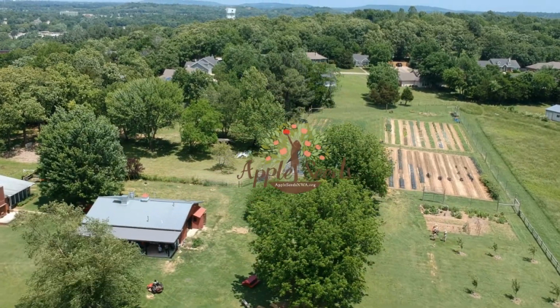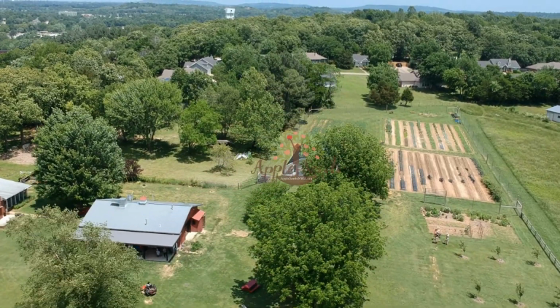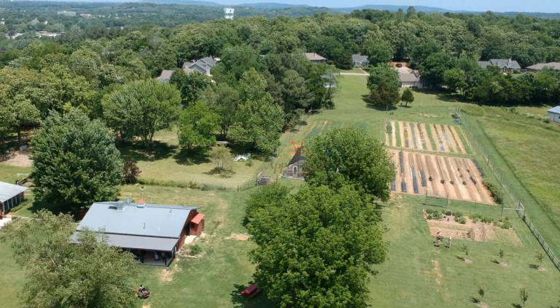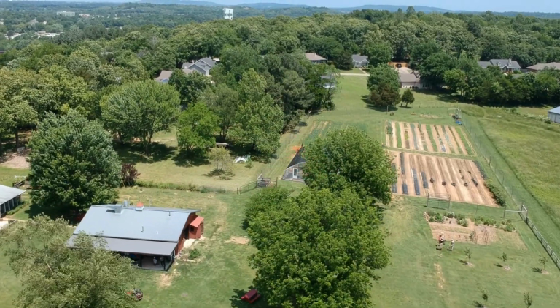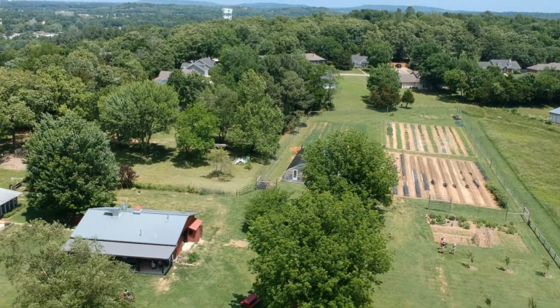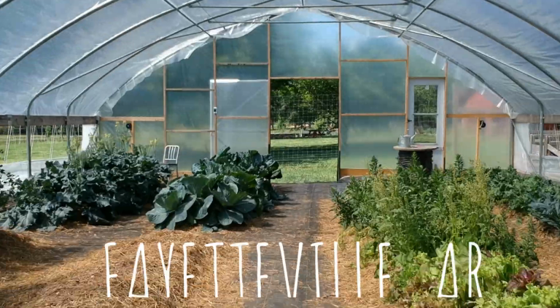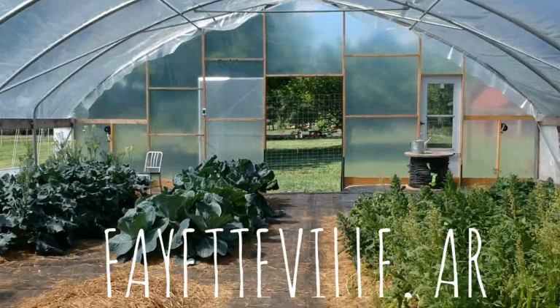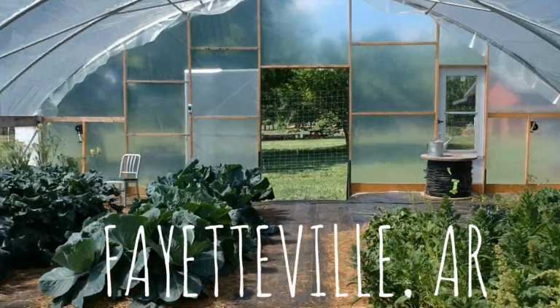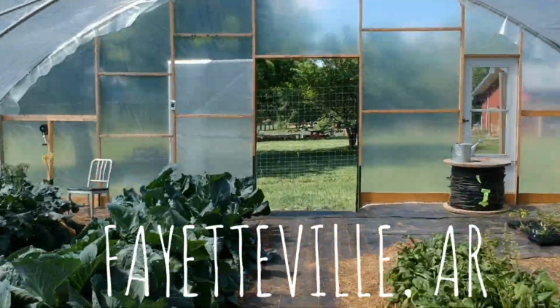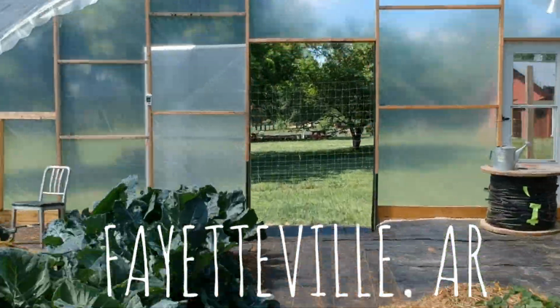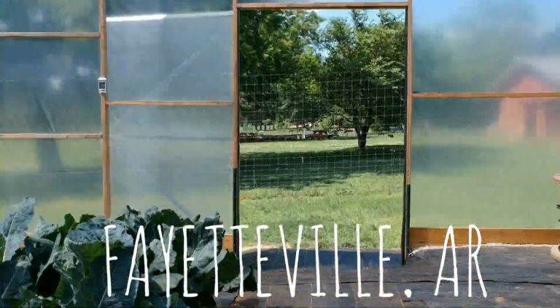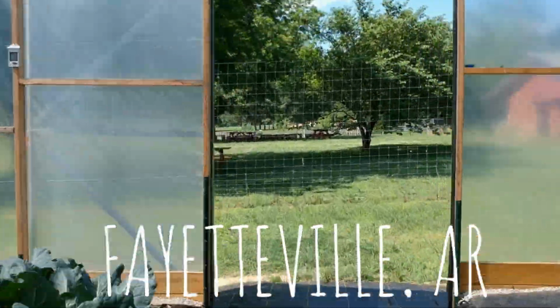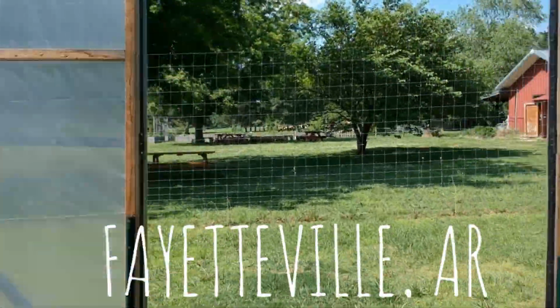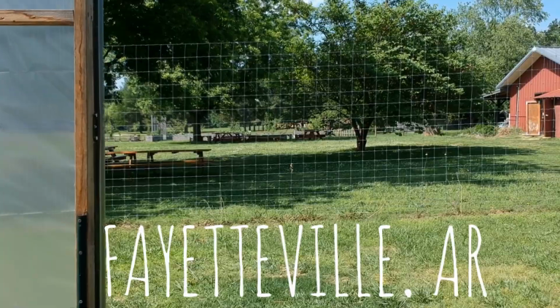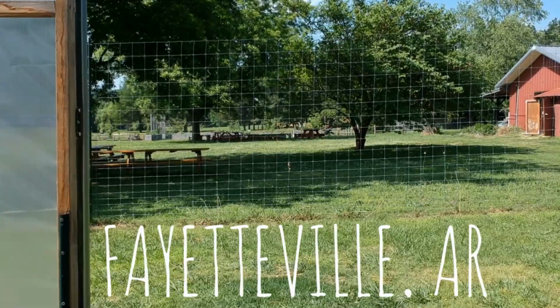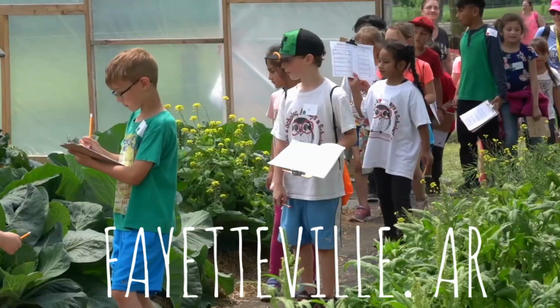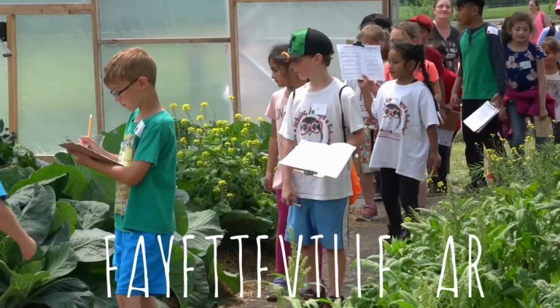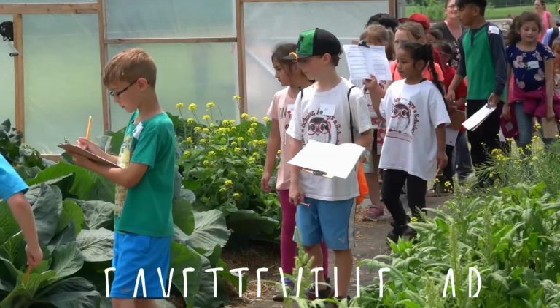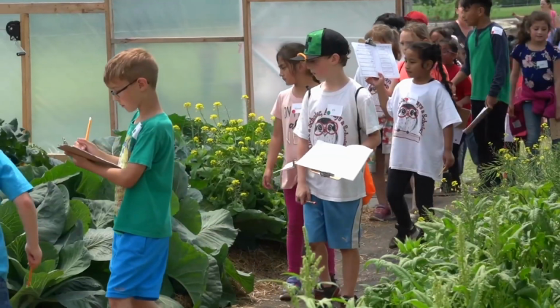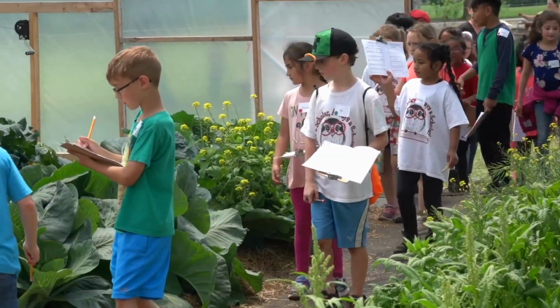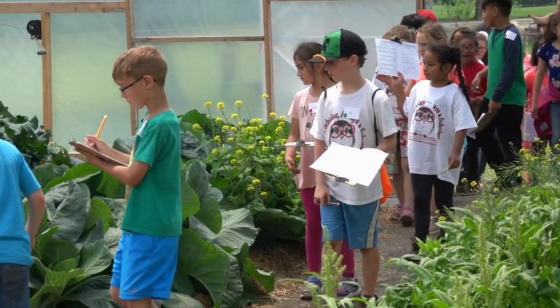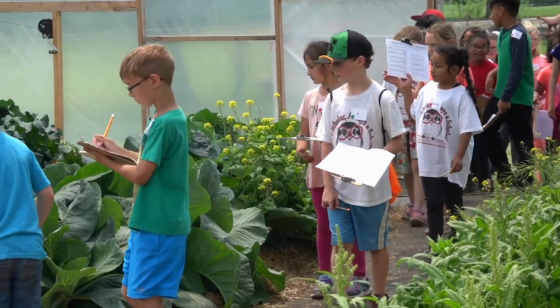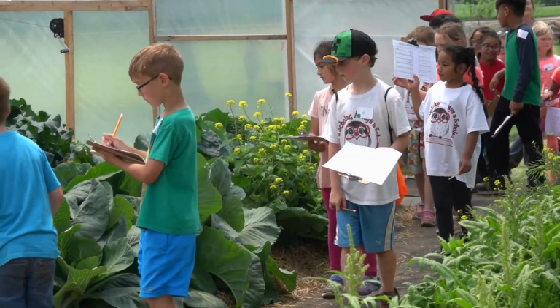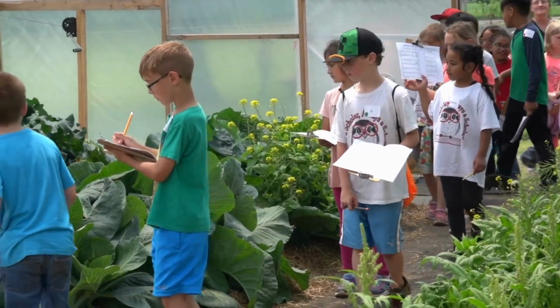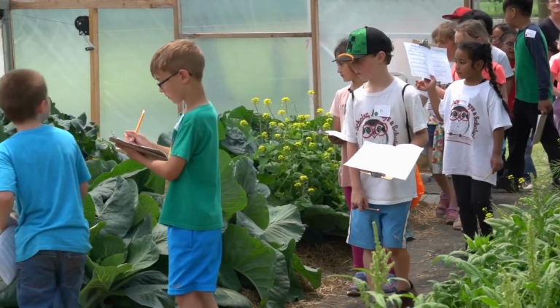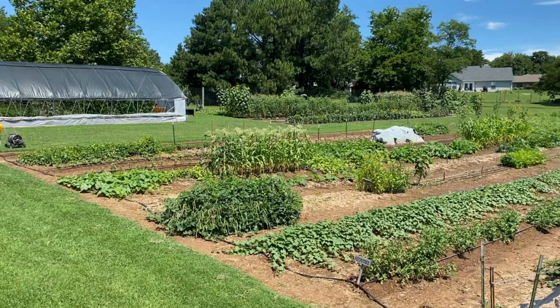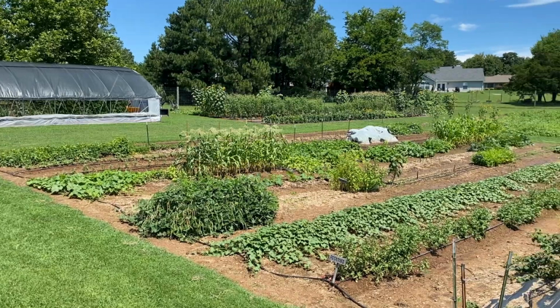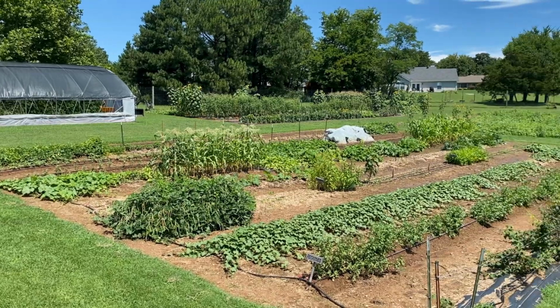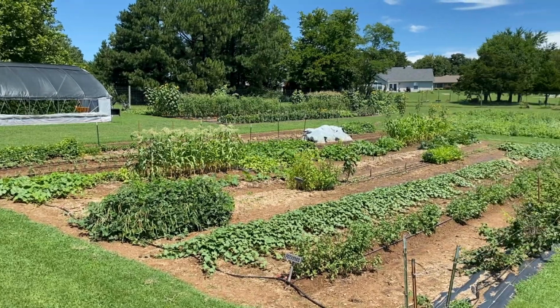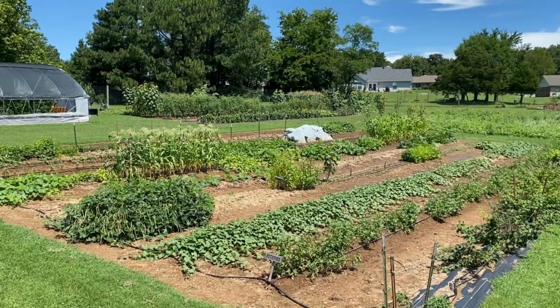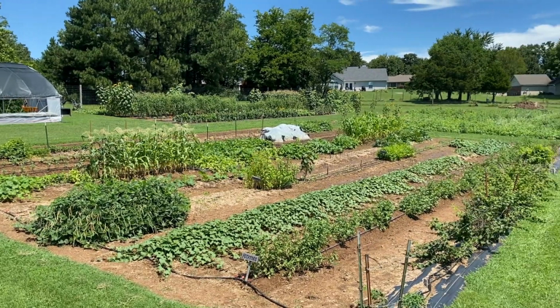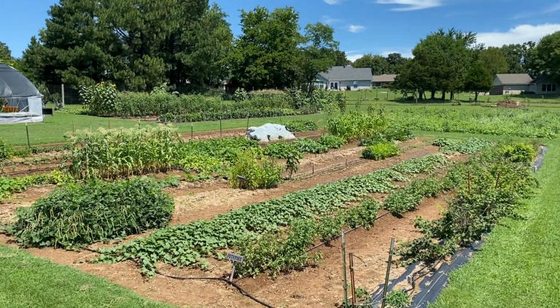Welcome to Appleseeds, a teaching farm based in Fayetteville, Arkansas, where we inspire healthy living through garden-based education.